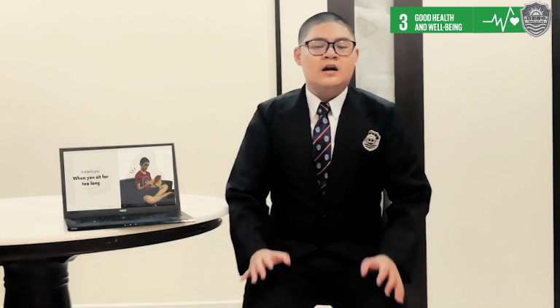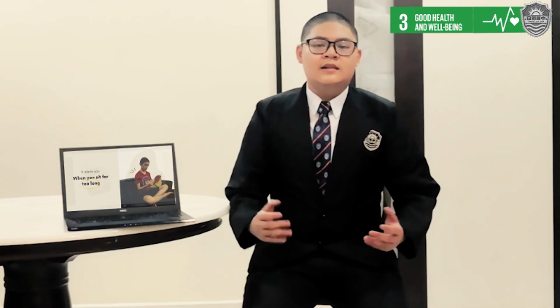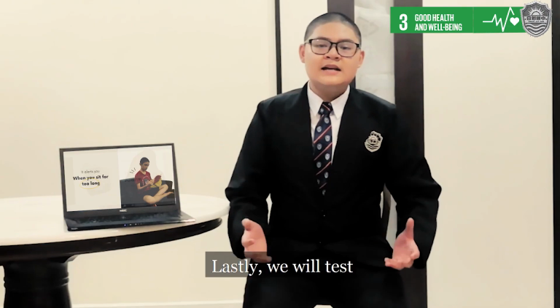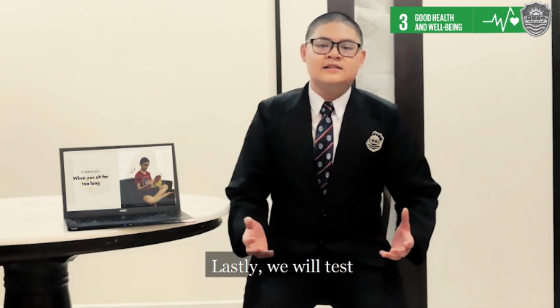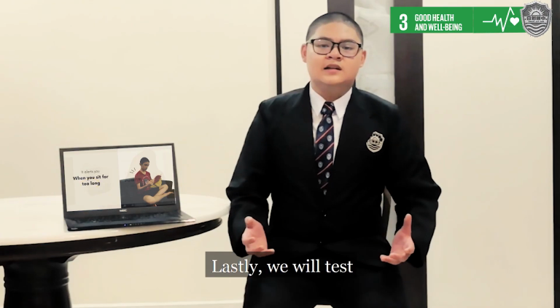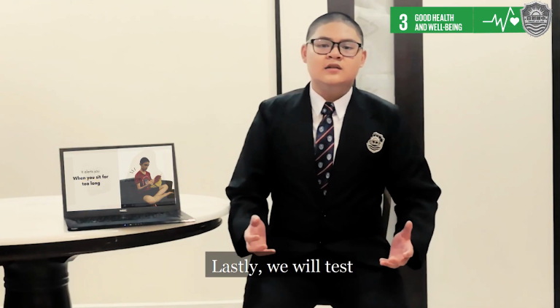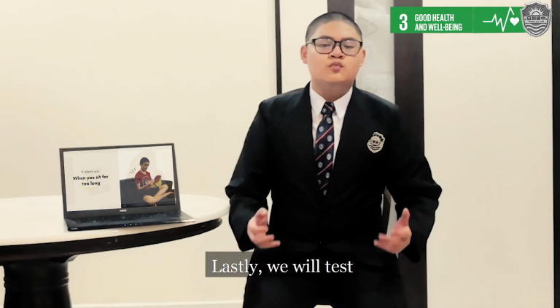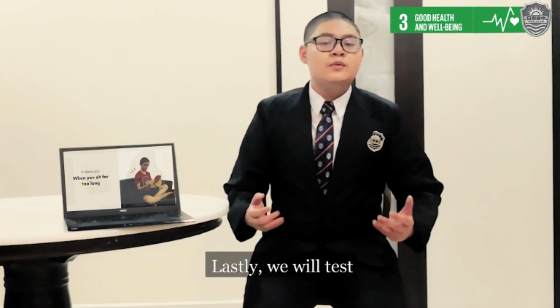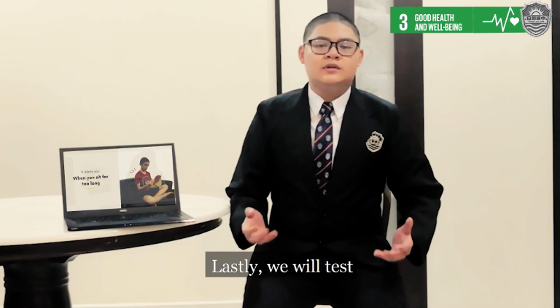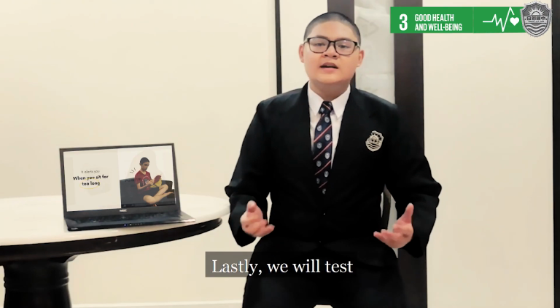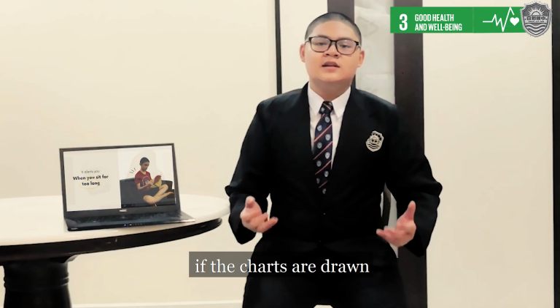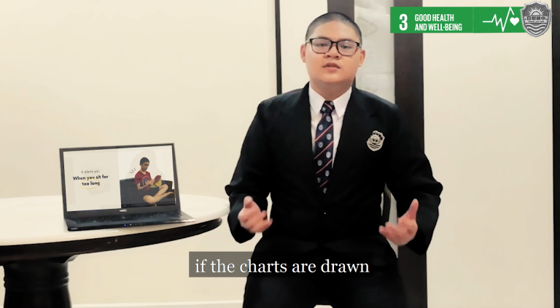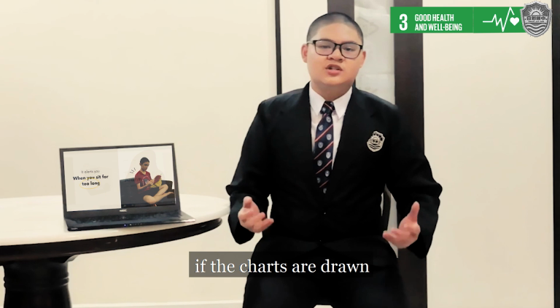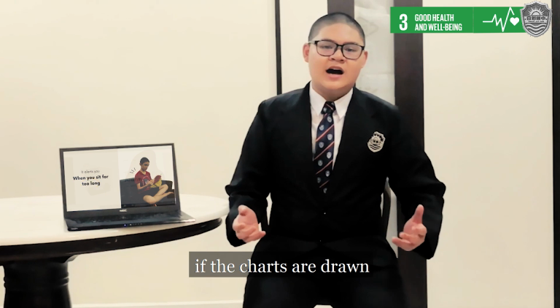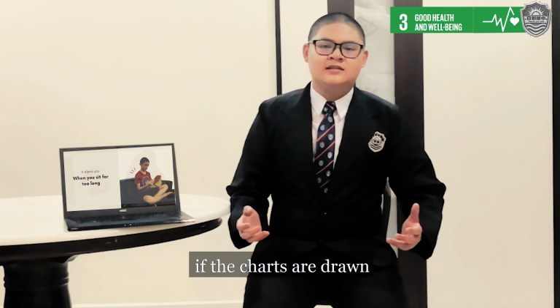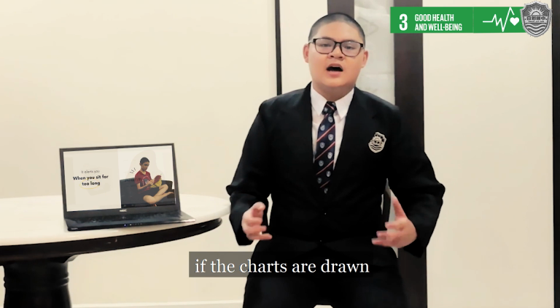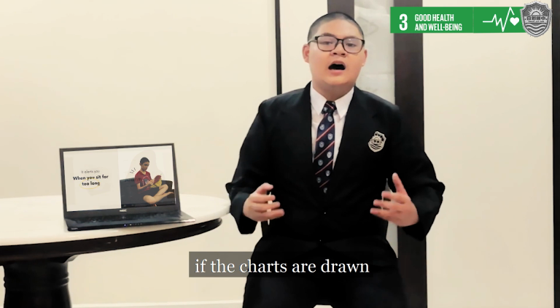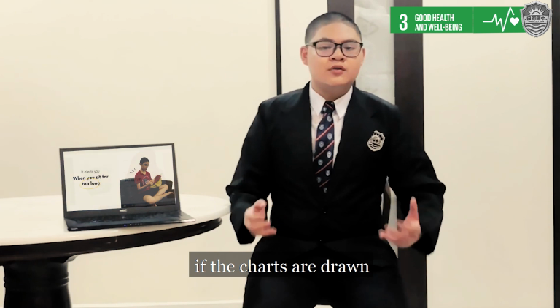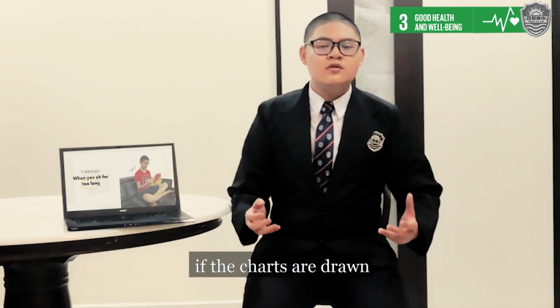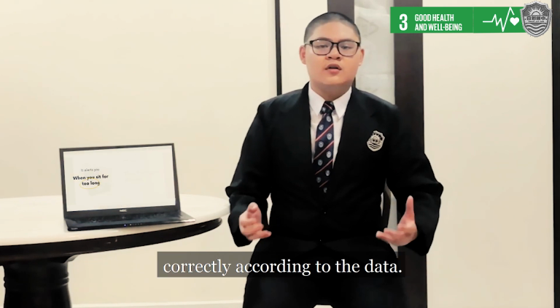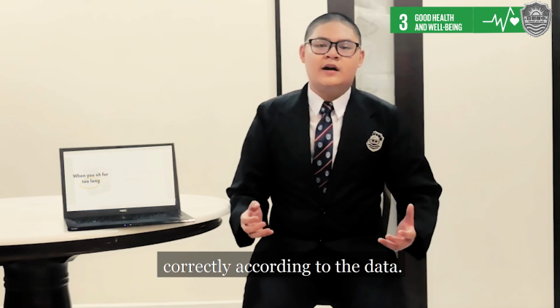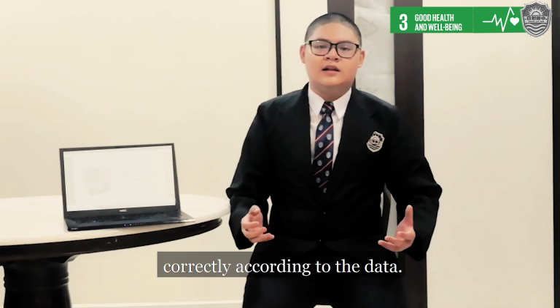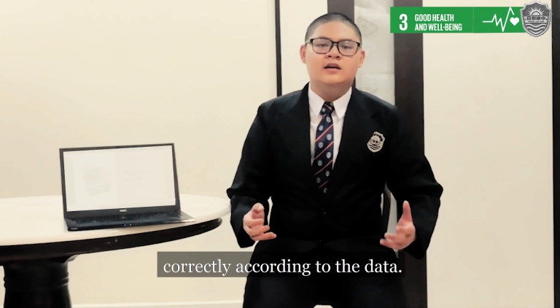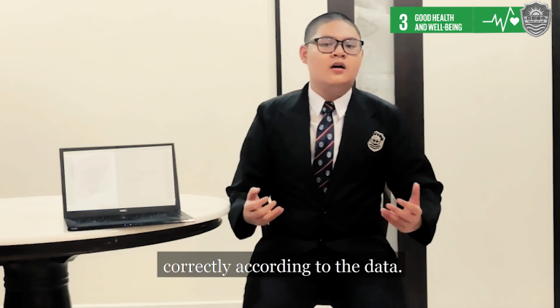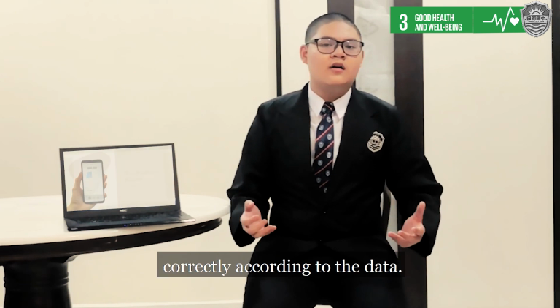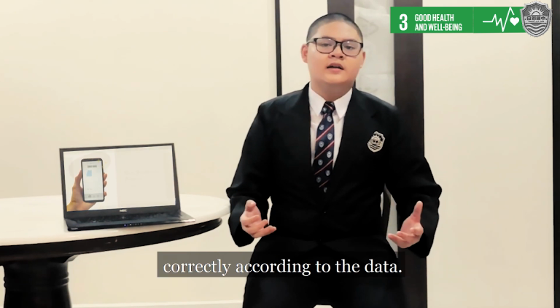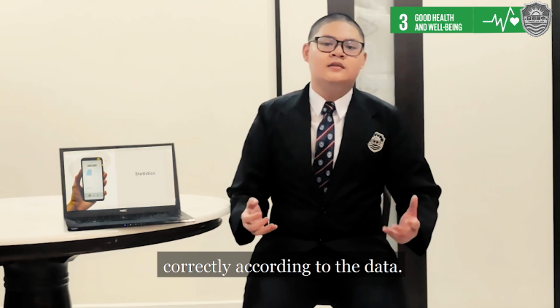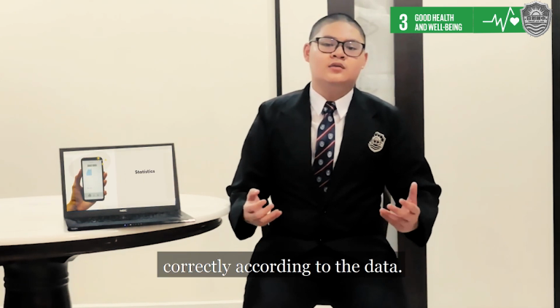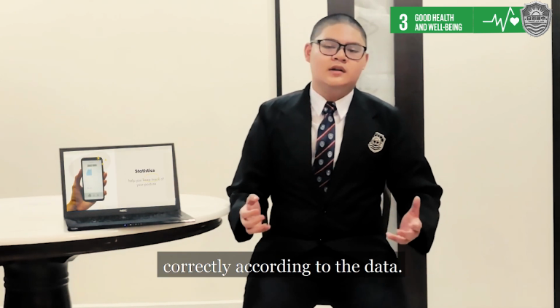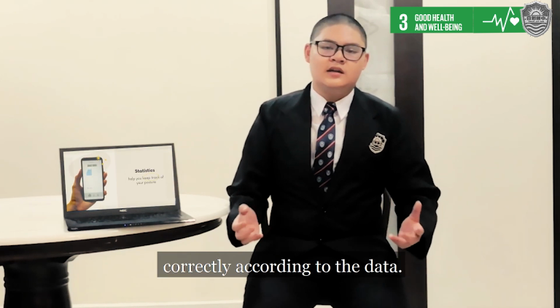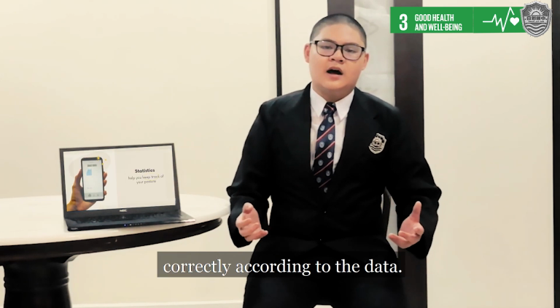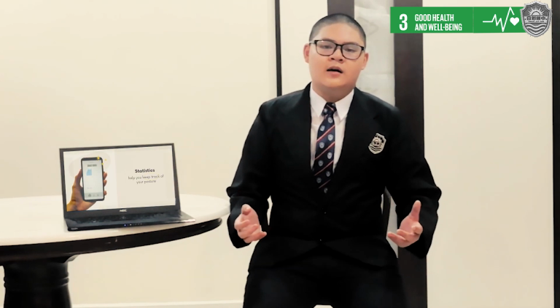And lastly, we will test if the charts are drawn correctly according to the data received by the device.